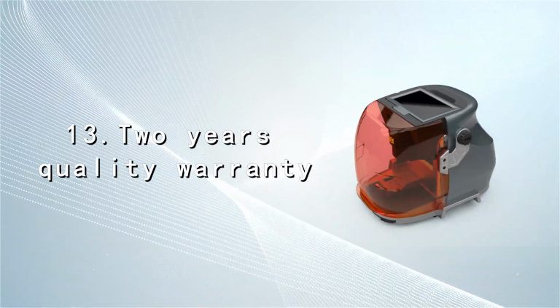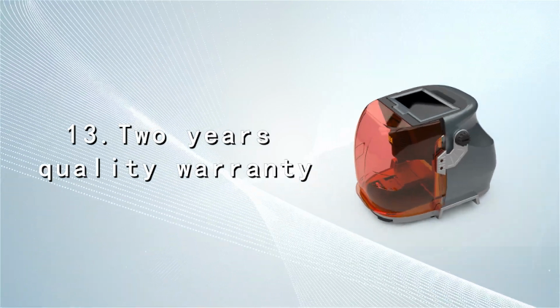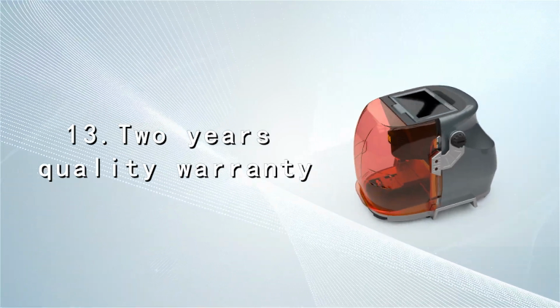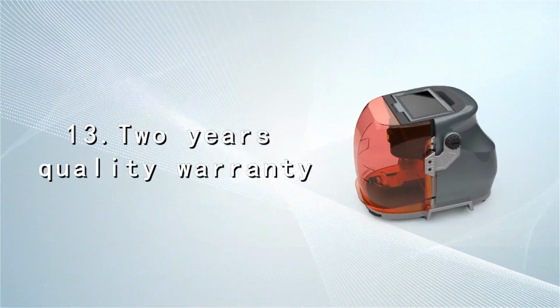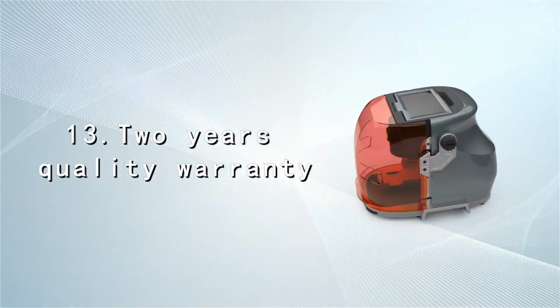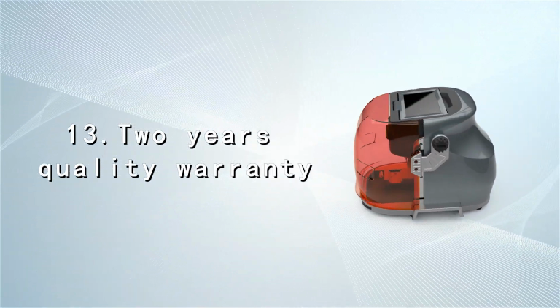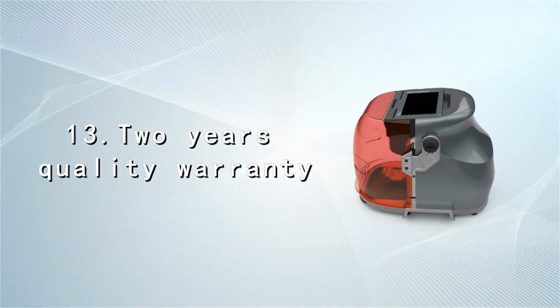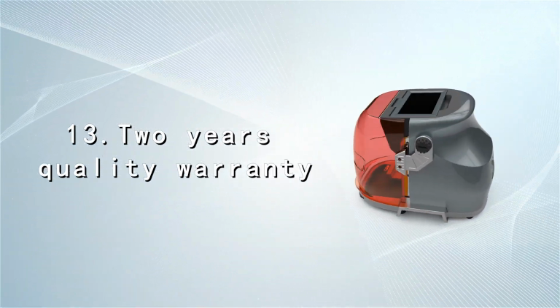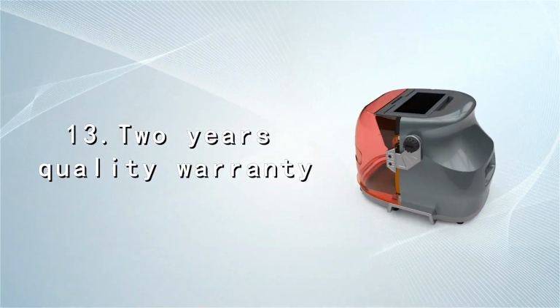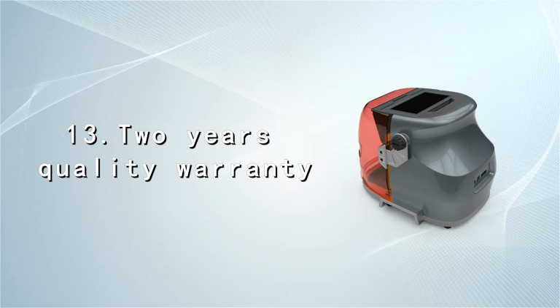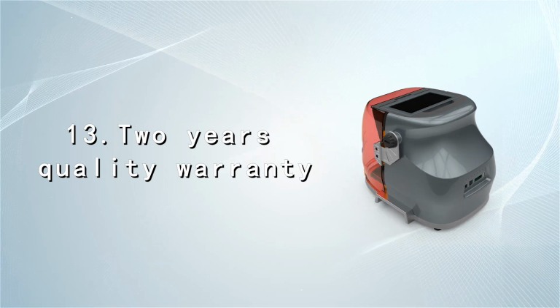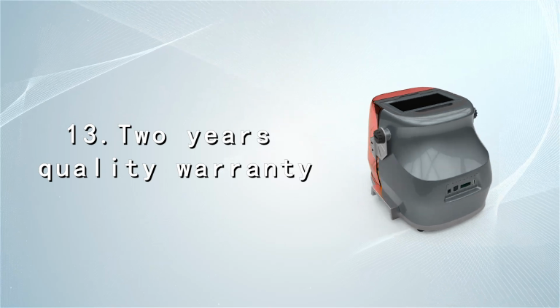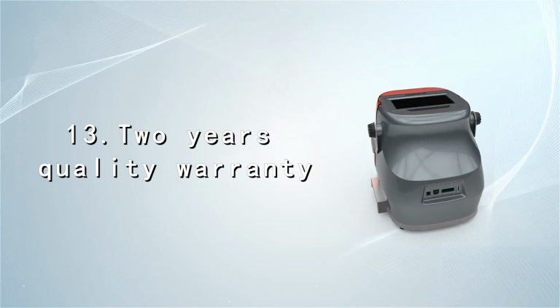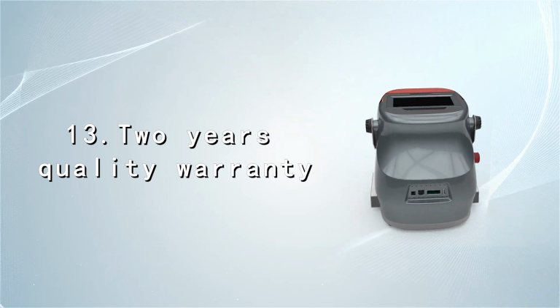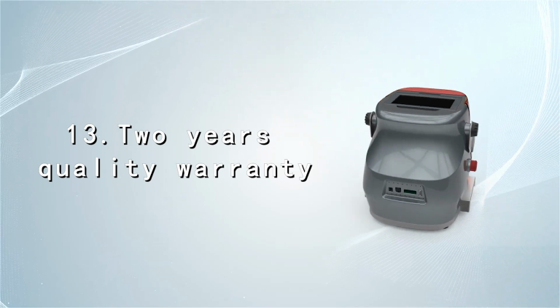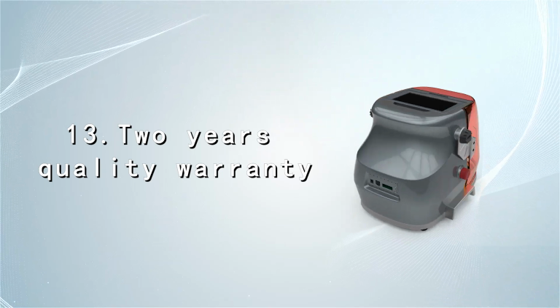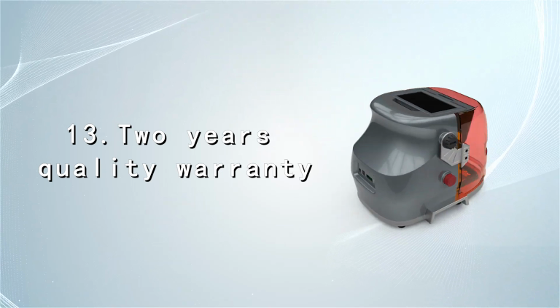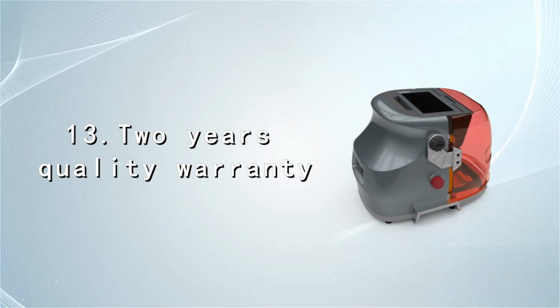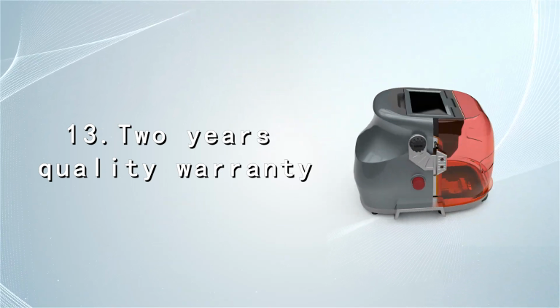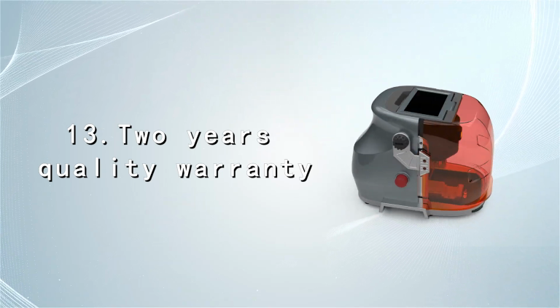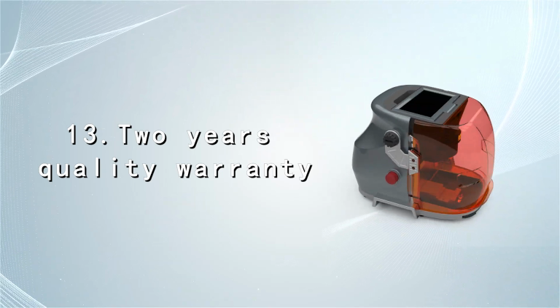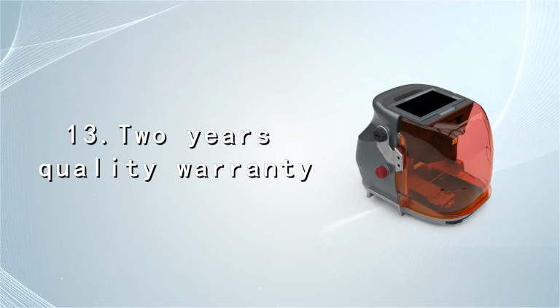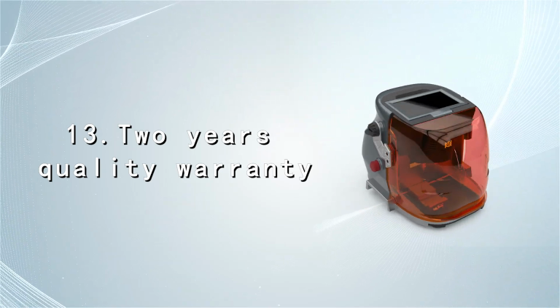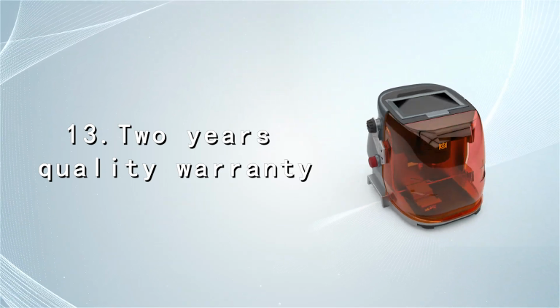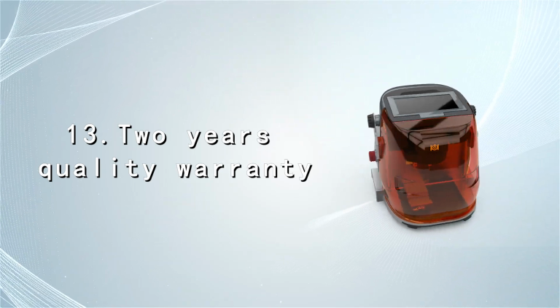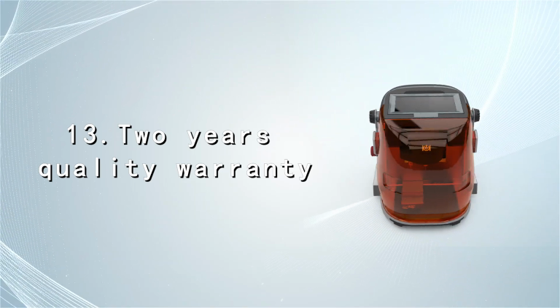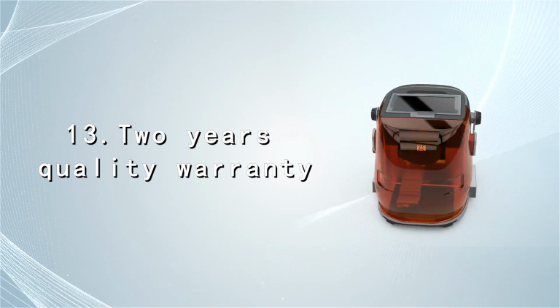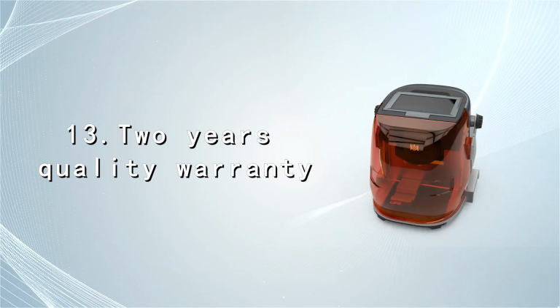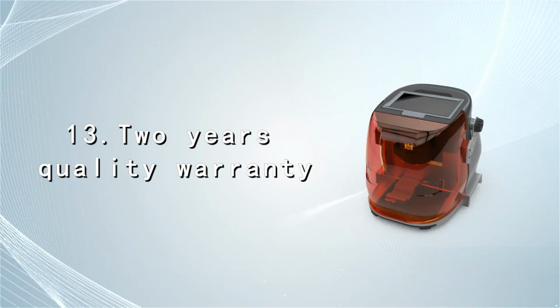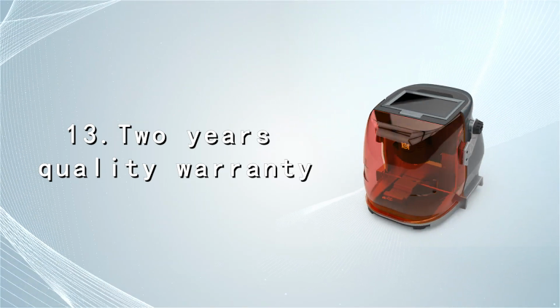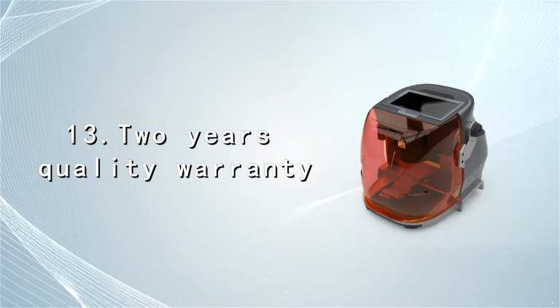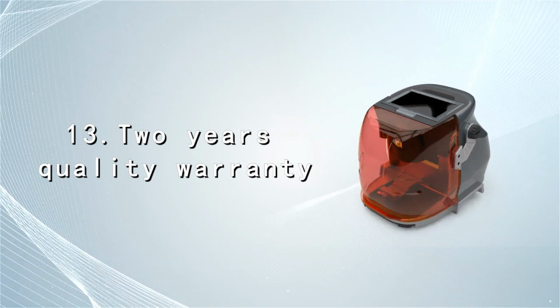Two years quality warranty, free upgrades, and free technical support for the life of the machine.